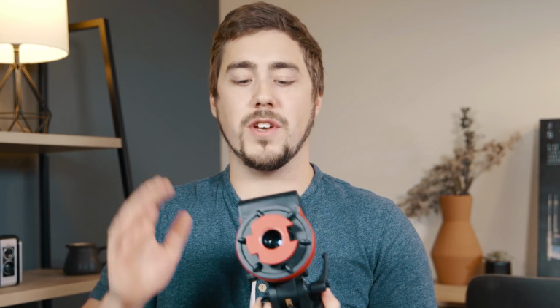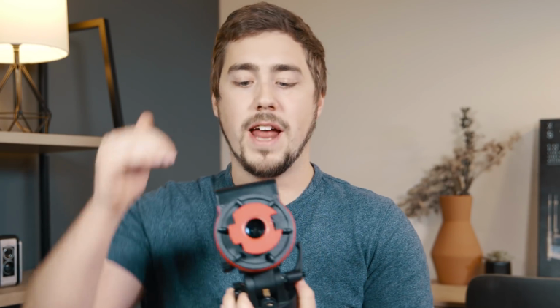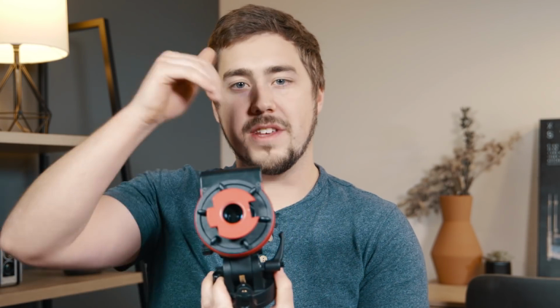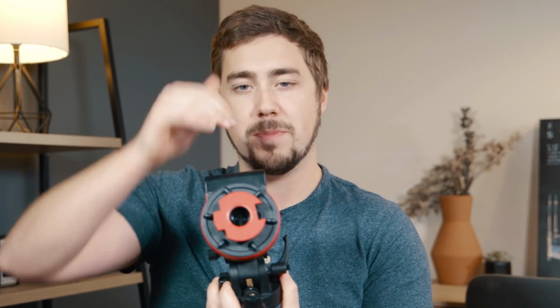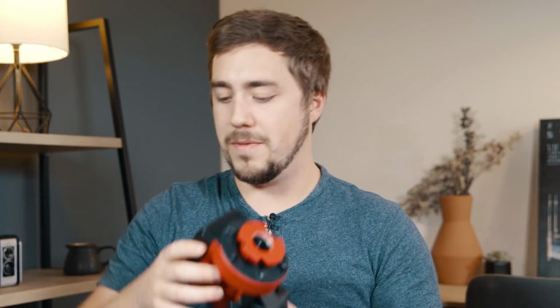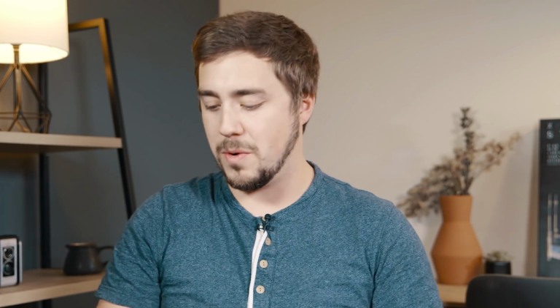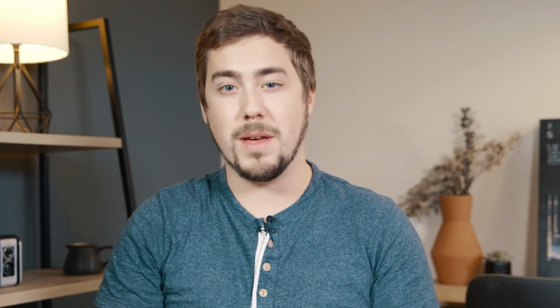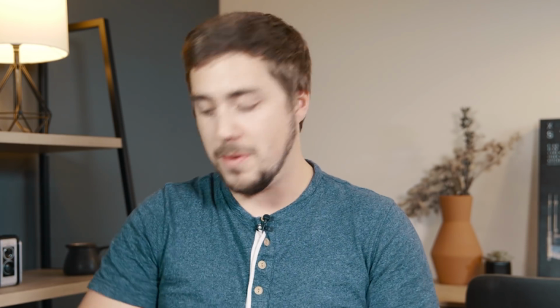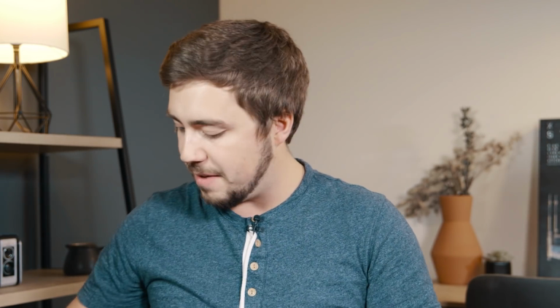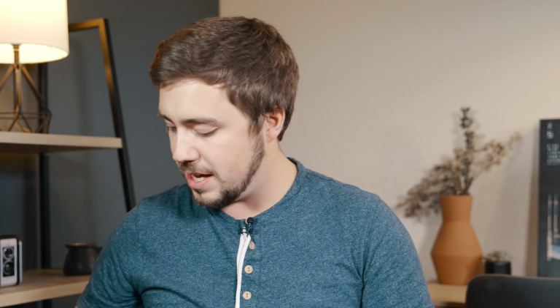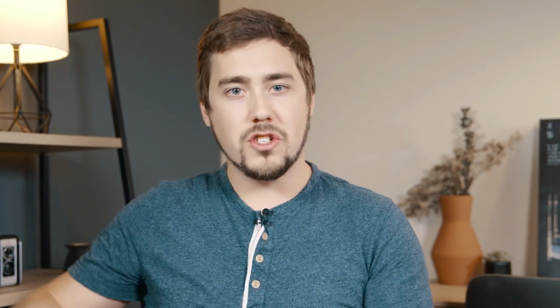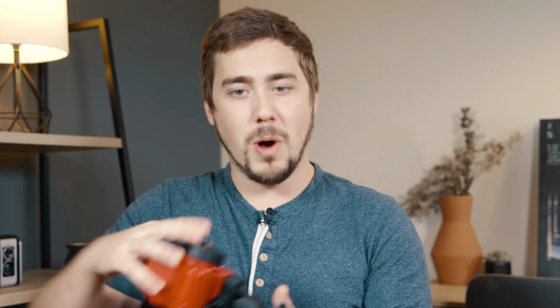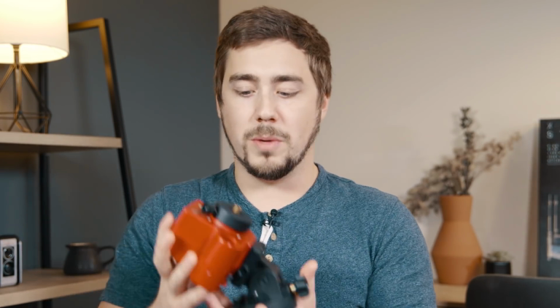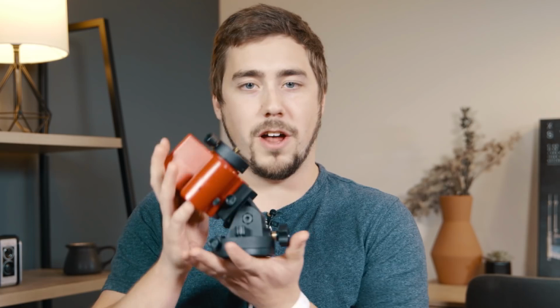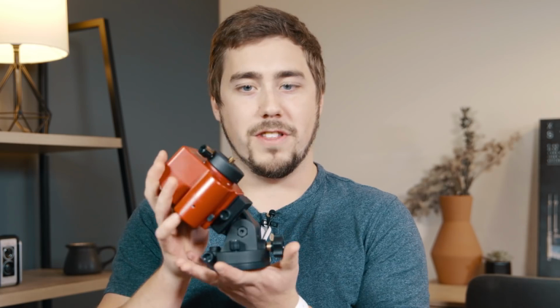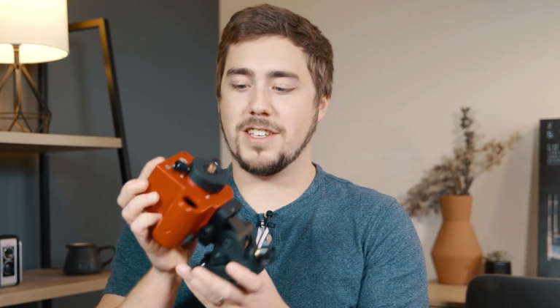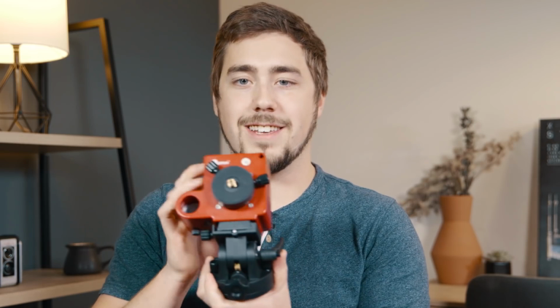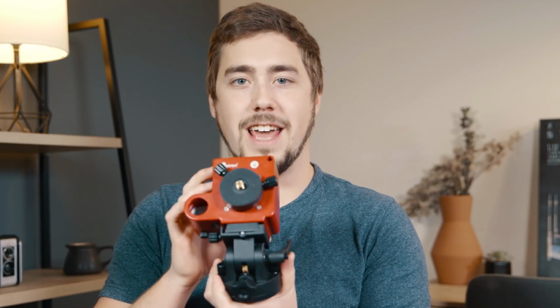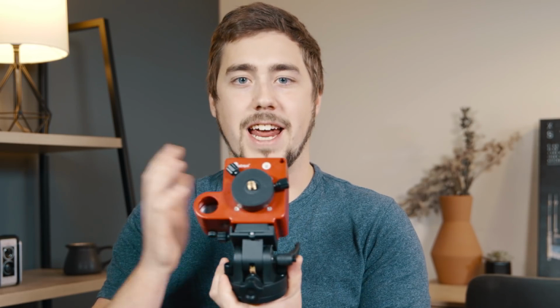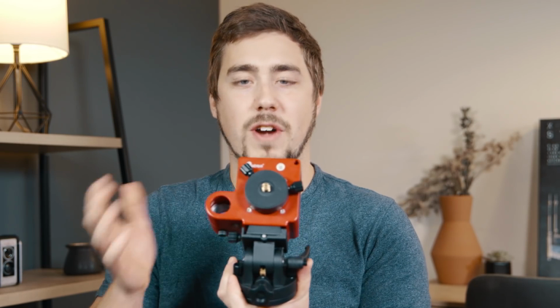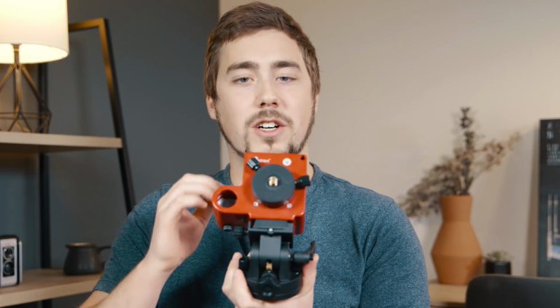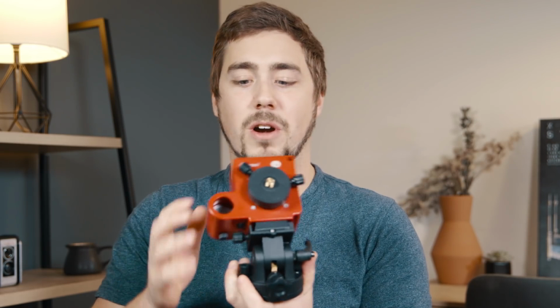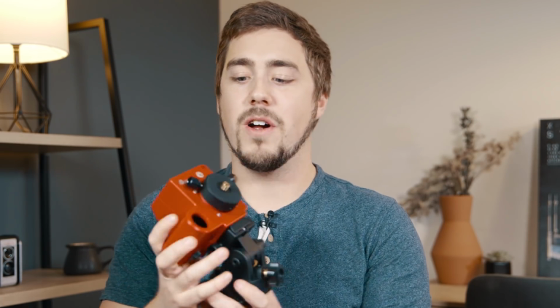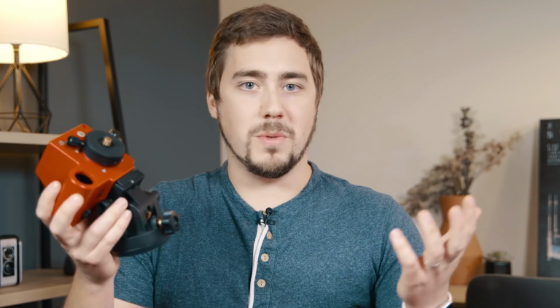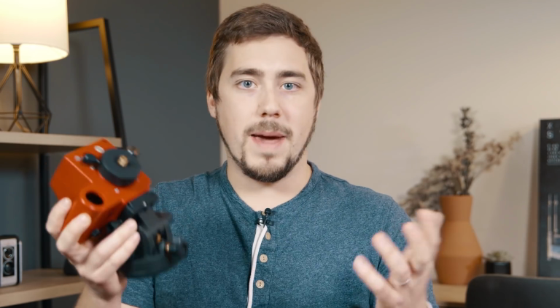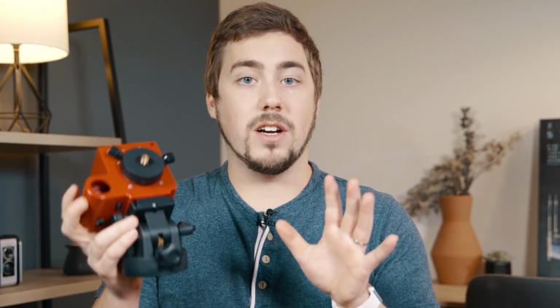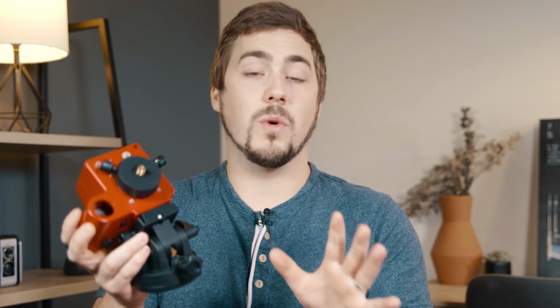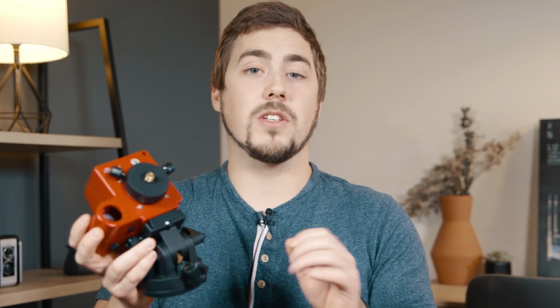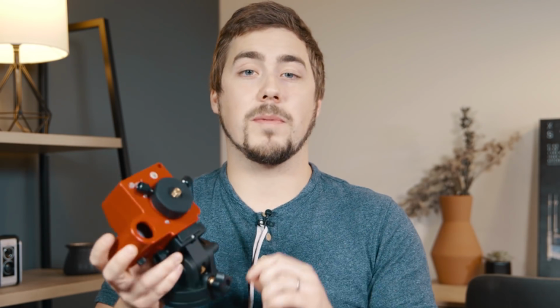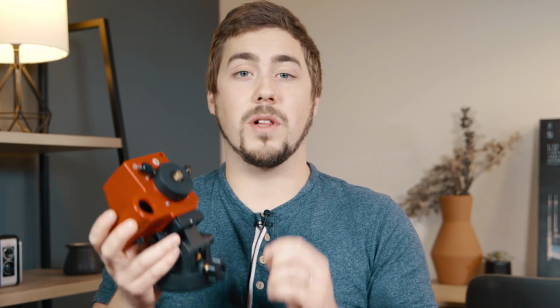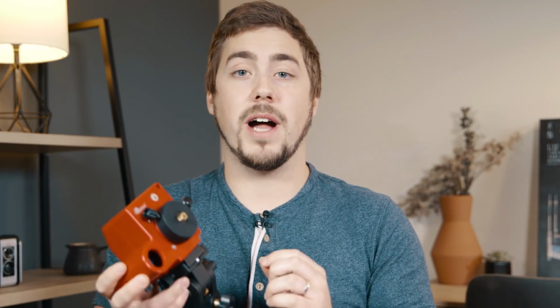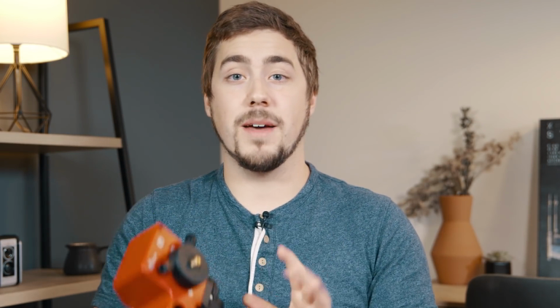So if you don't have this specific one, maybe you have the smaller brother — the SkyTracker Pro. Doesn't really matter; what I'm going to talk about will apply to them.